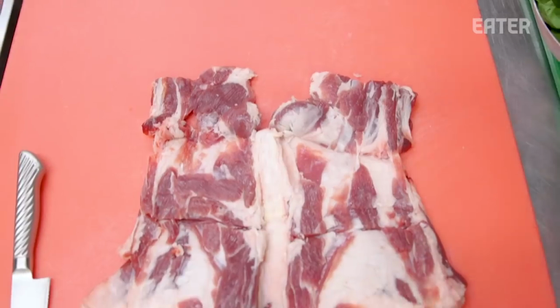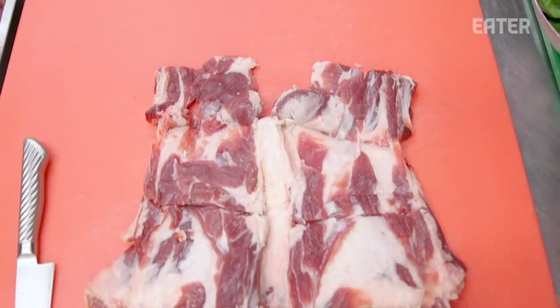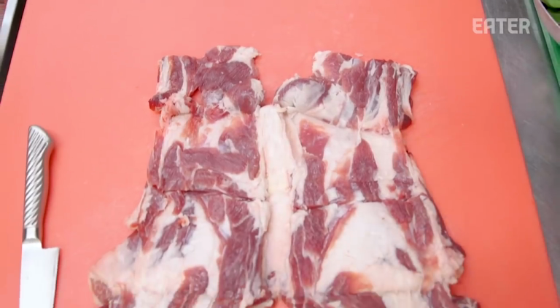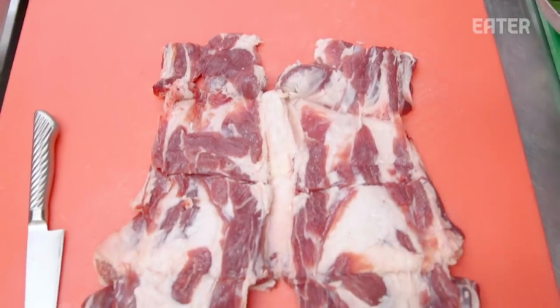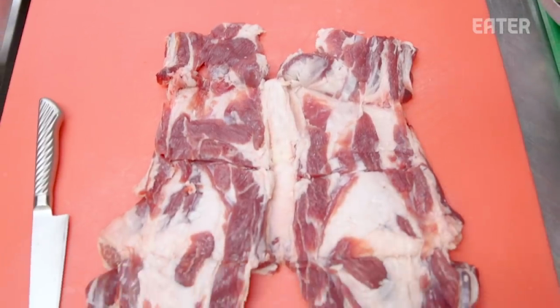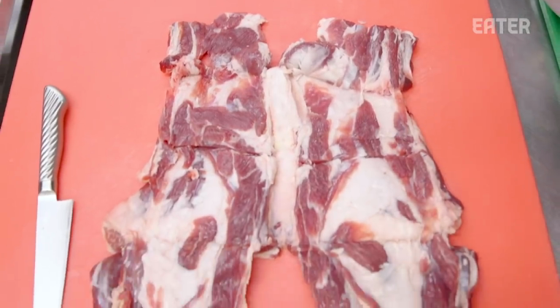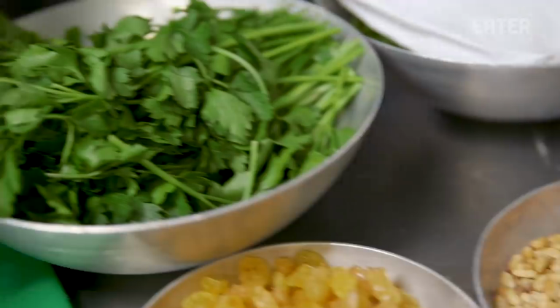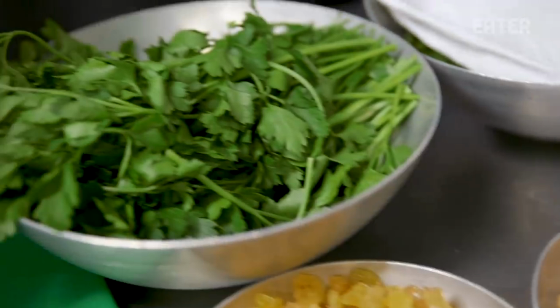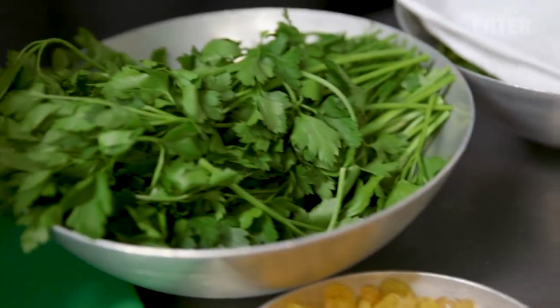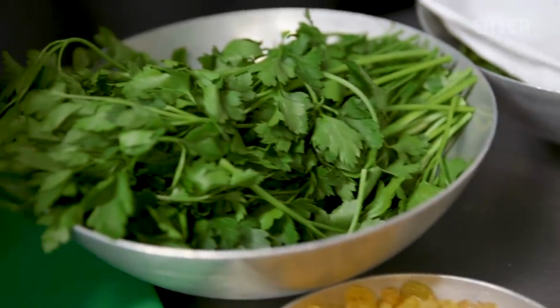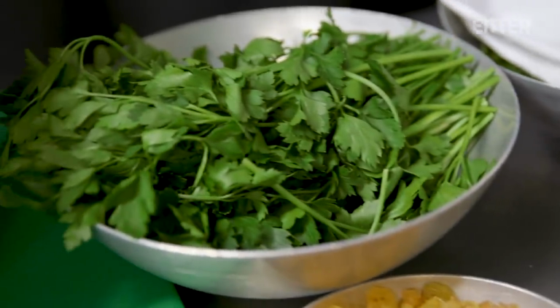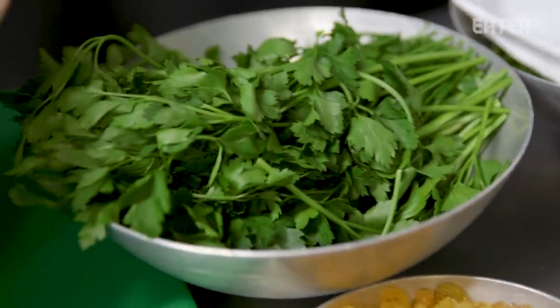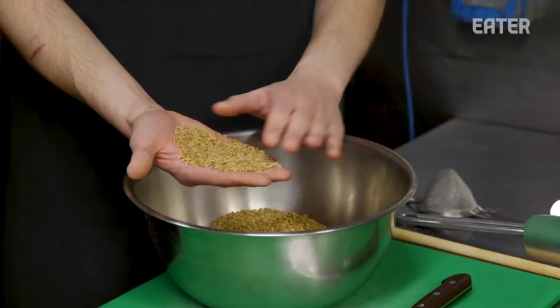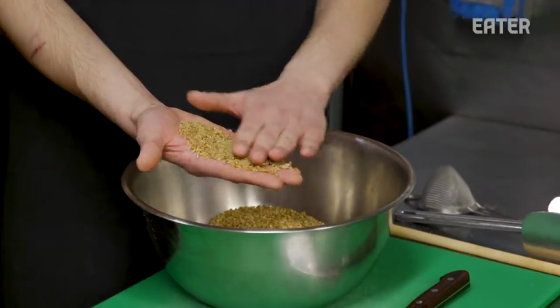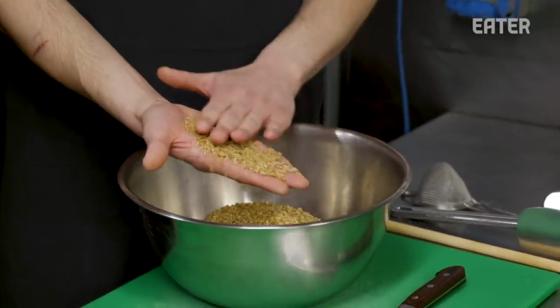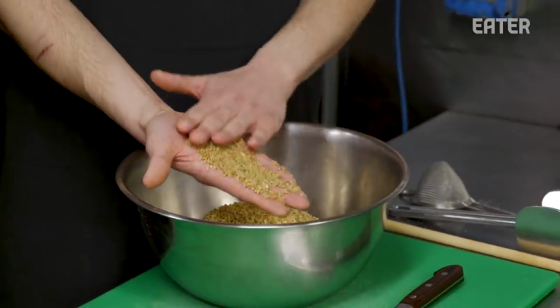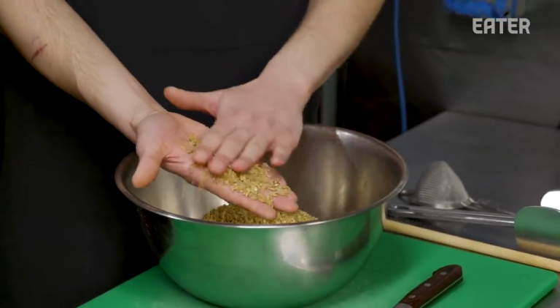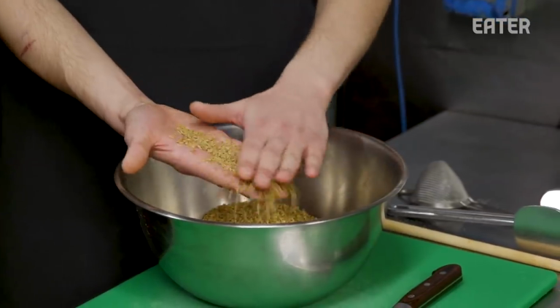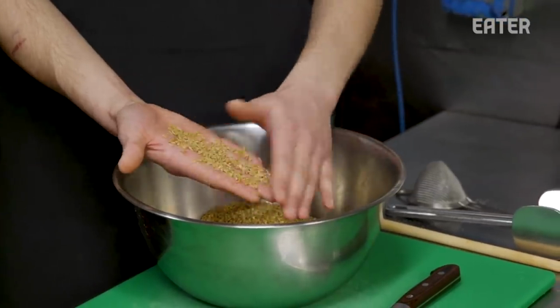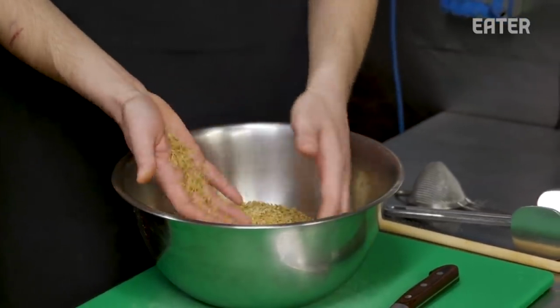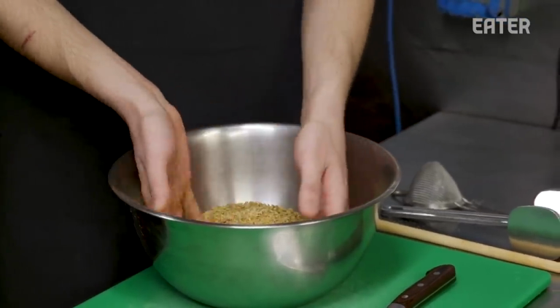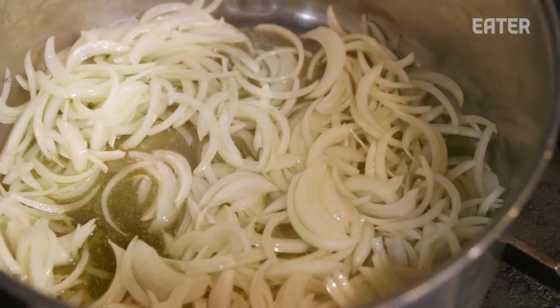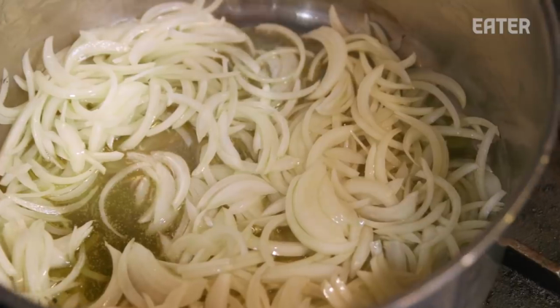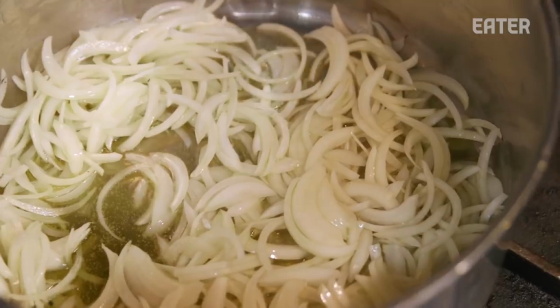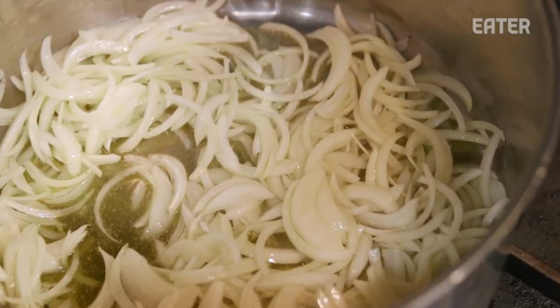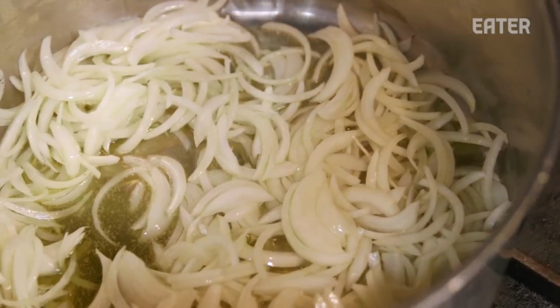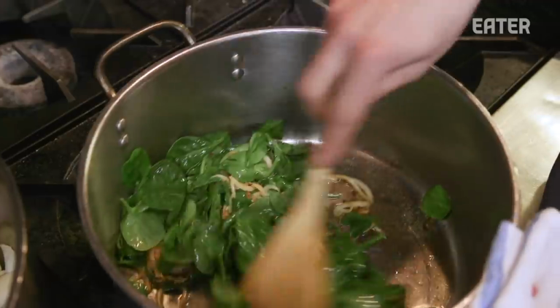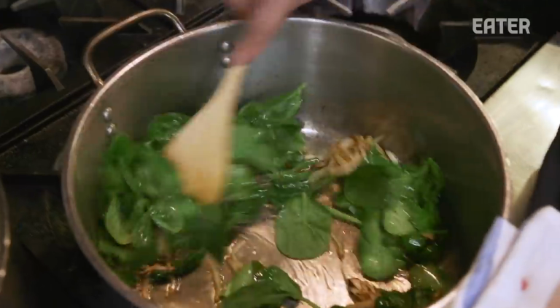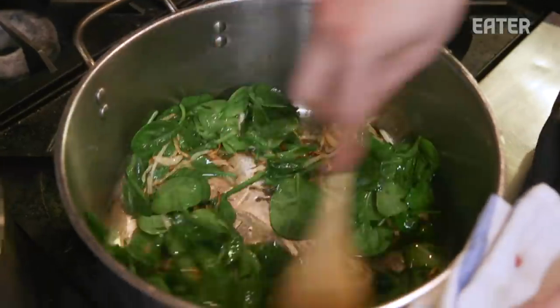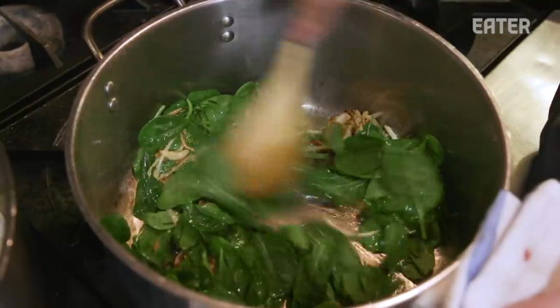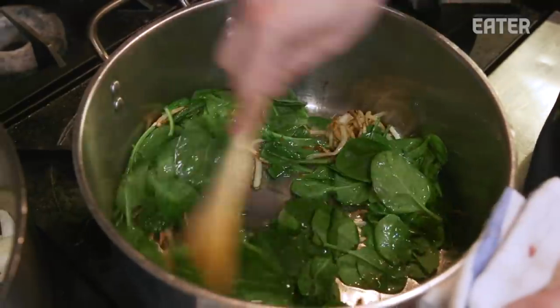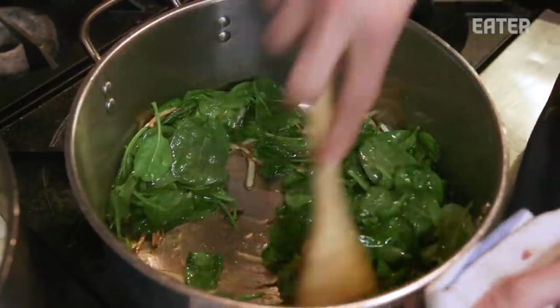We're going to fill it with a lot of herbs and friki. Friki is a green wheat — so this is like the spinach and the onion for the filling for the neck.